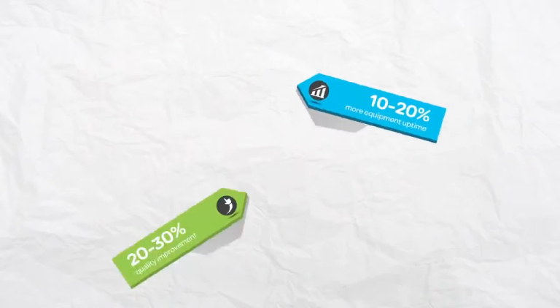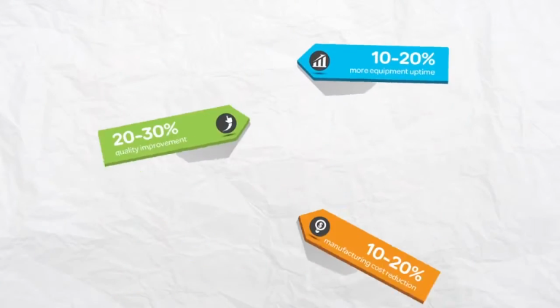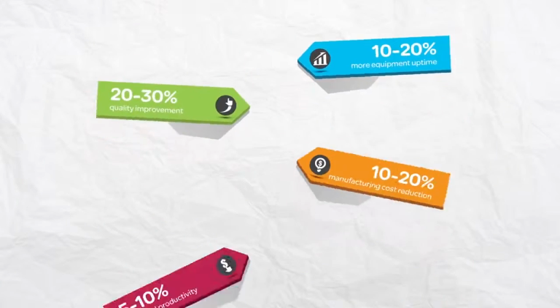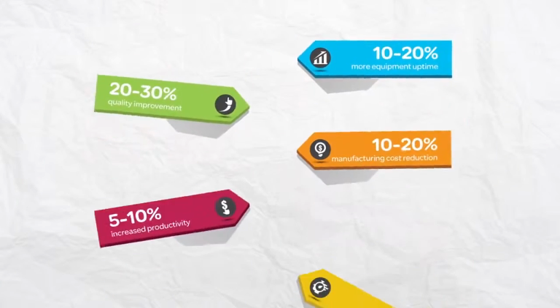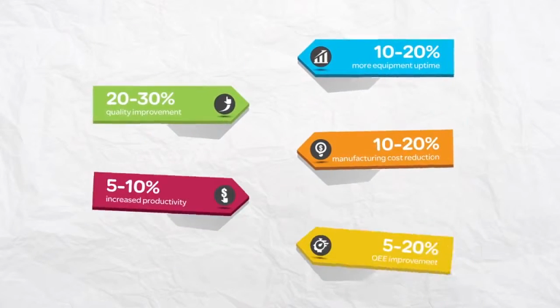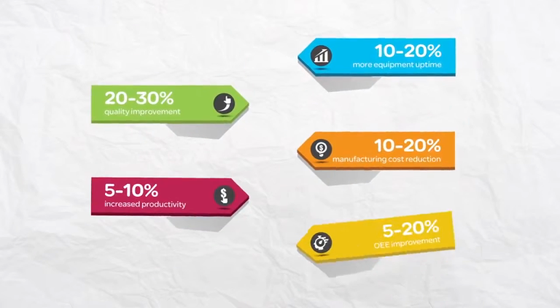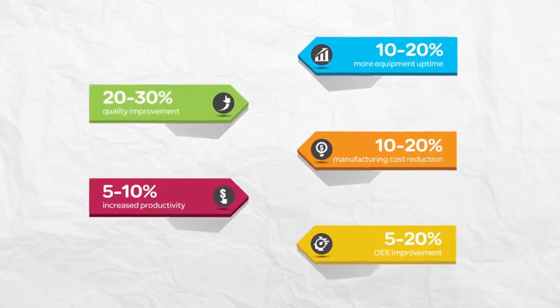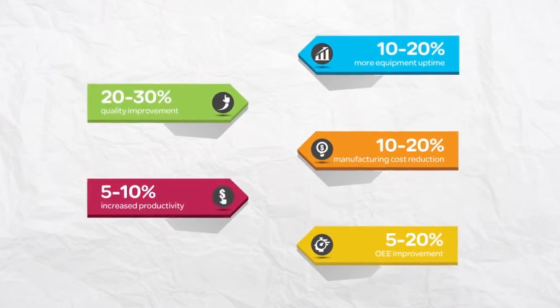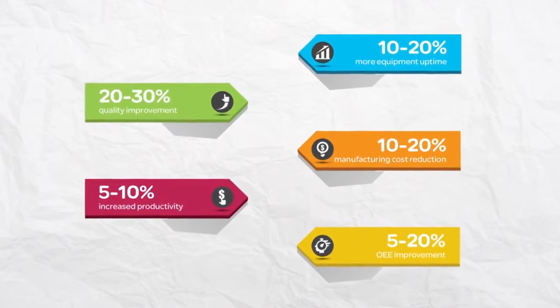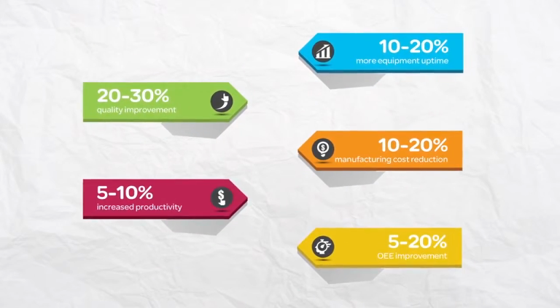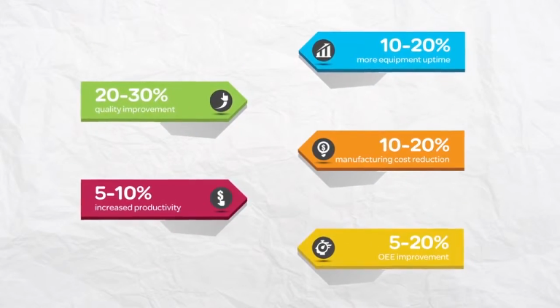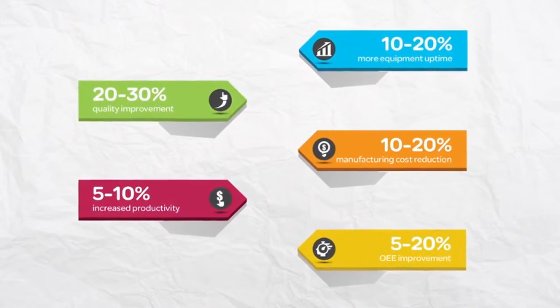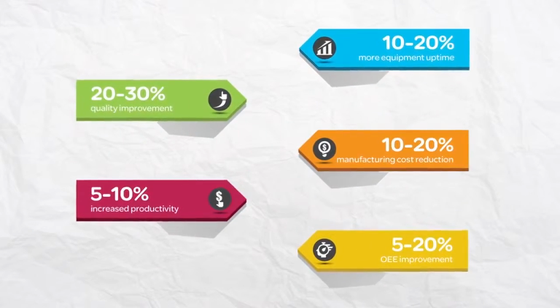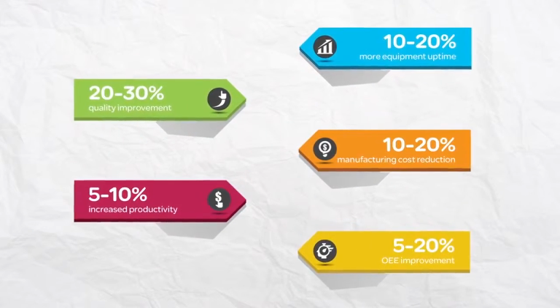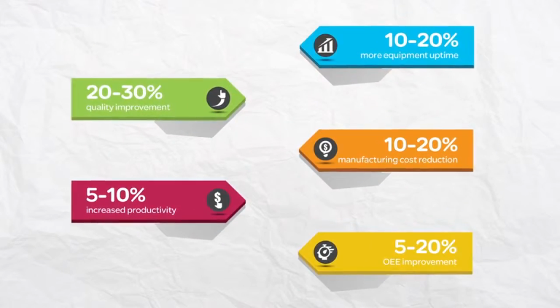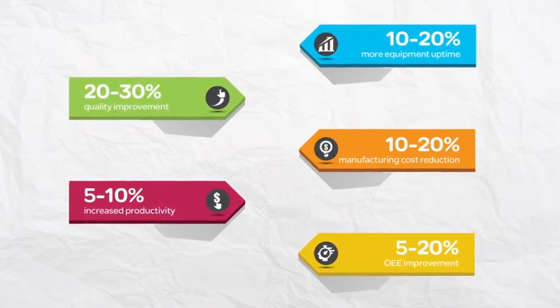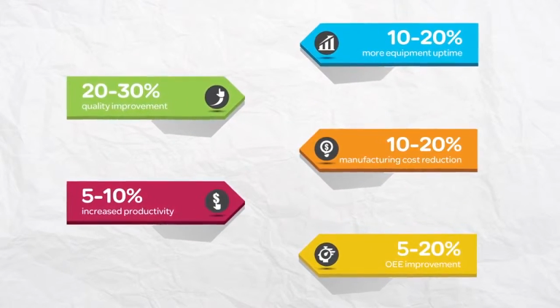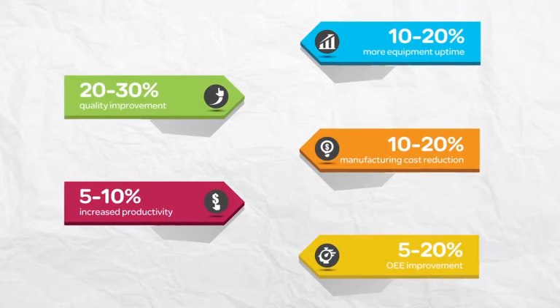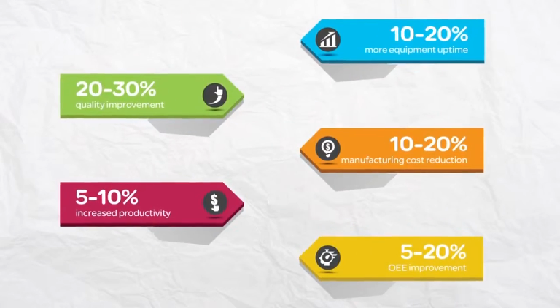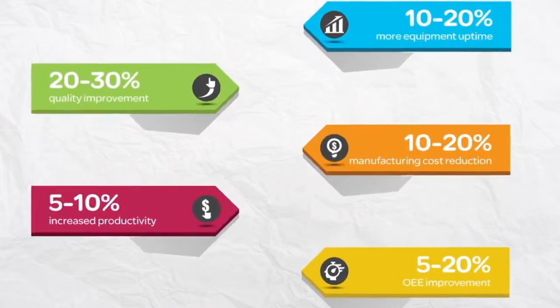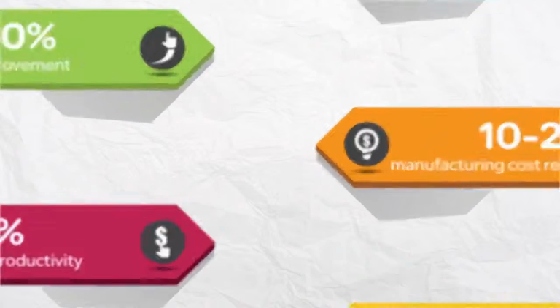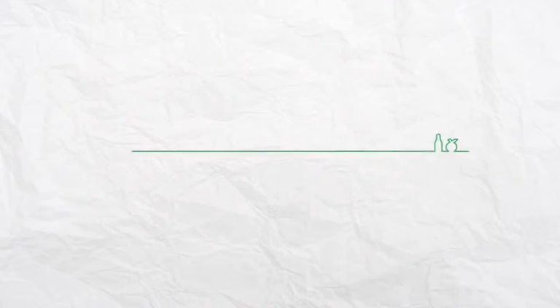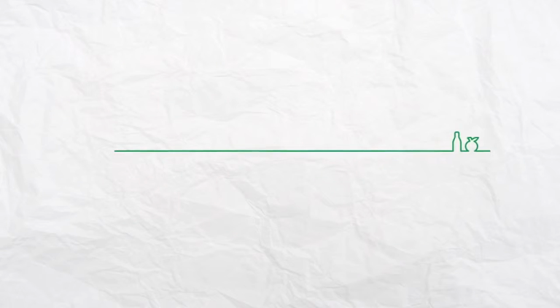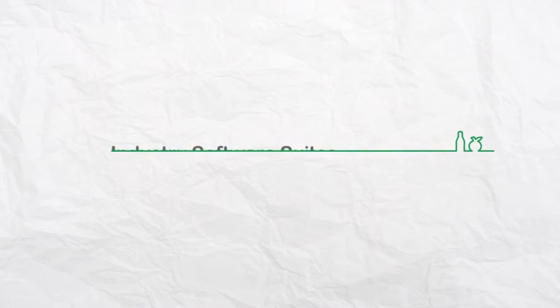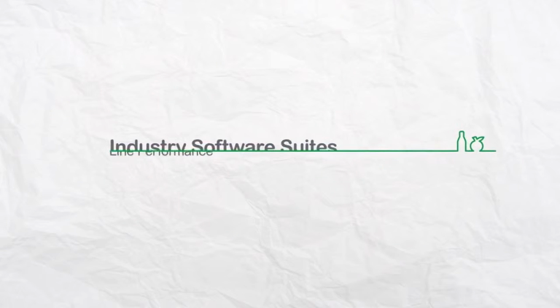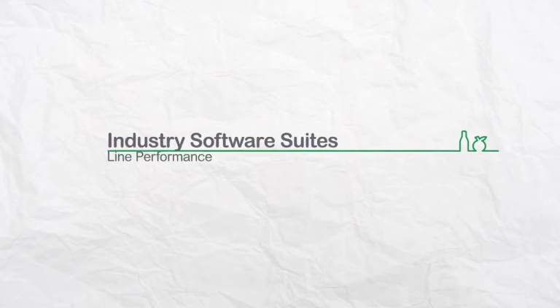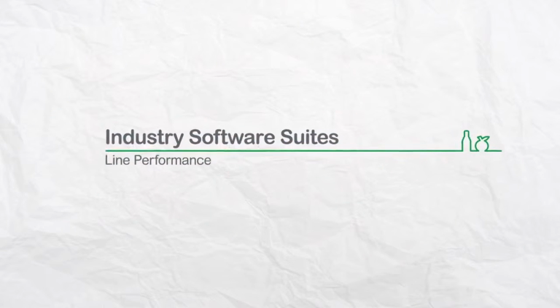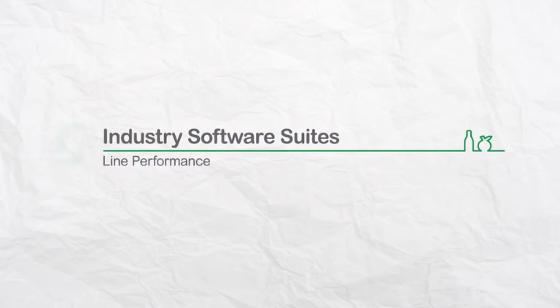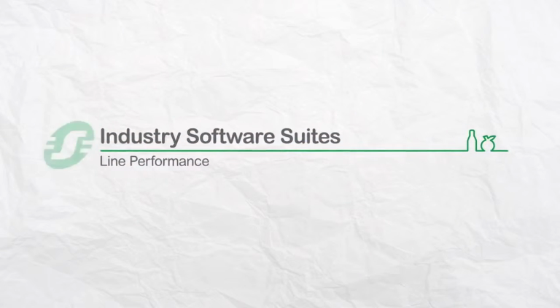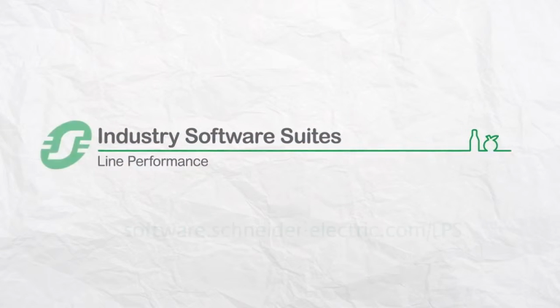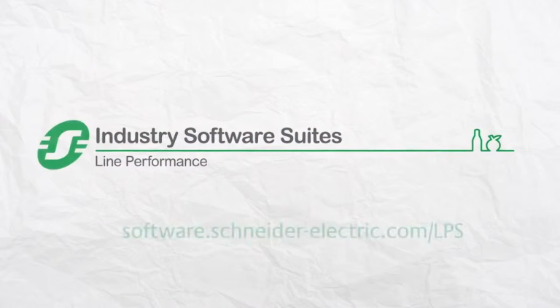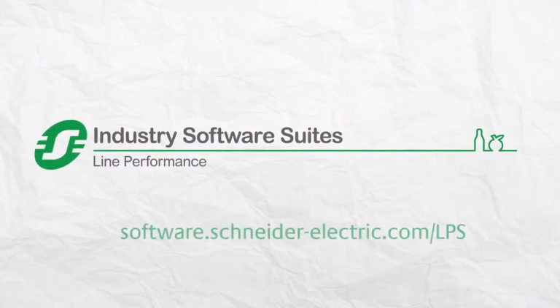Line Performance Suite is a turnkey solution that makes your packaging line better. Get started today with a free consultation.